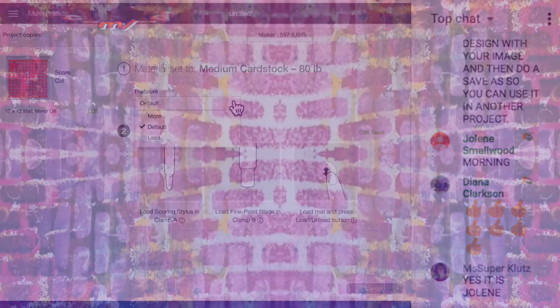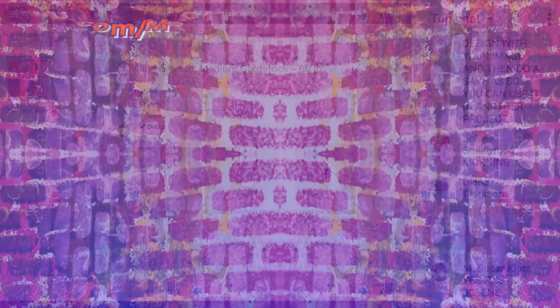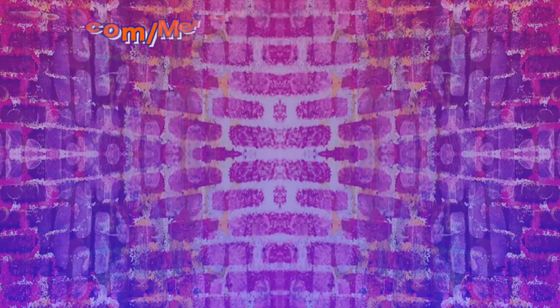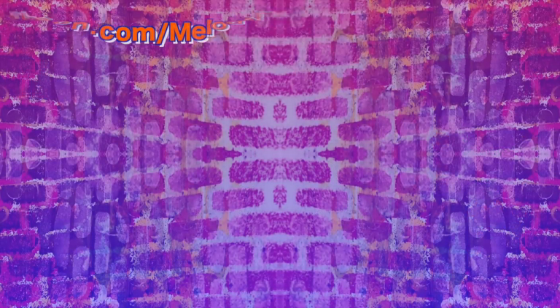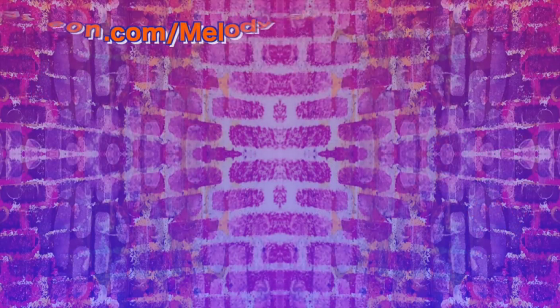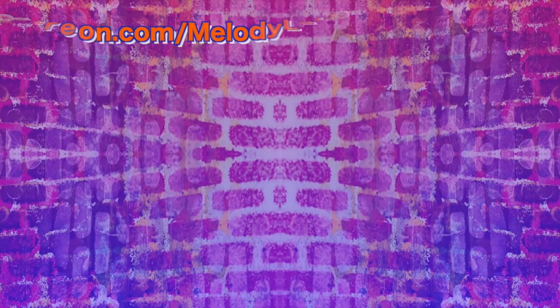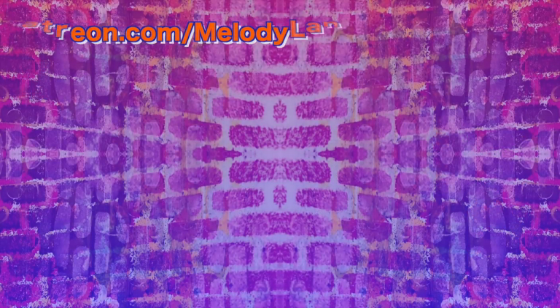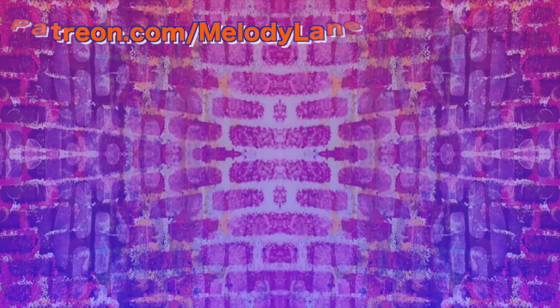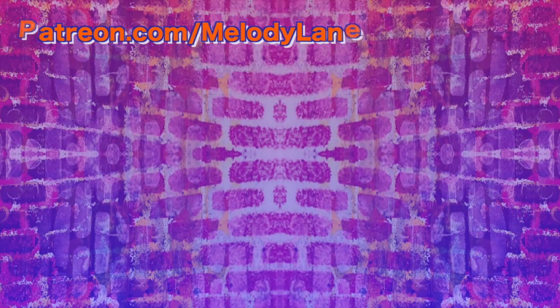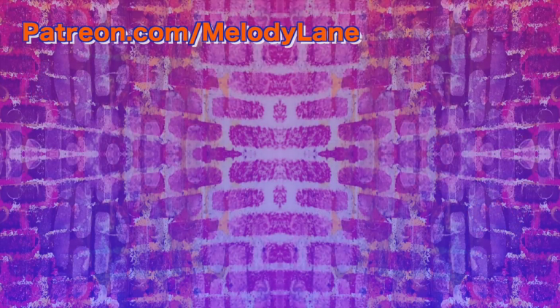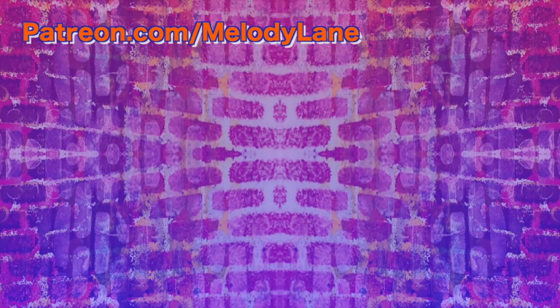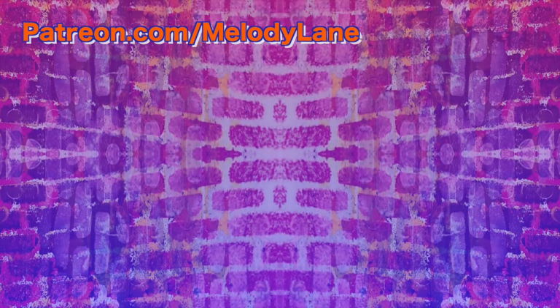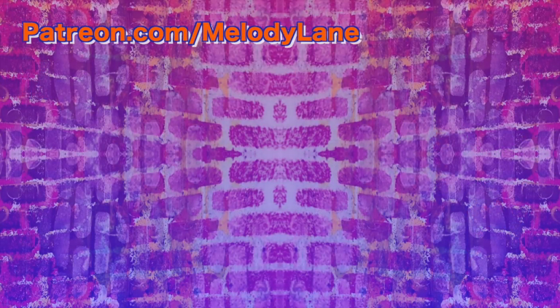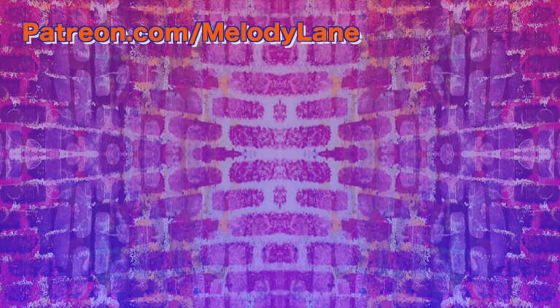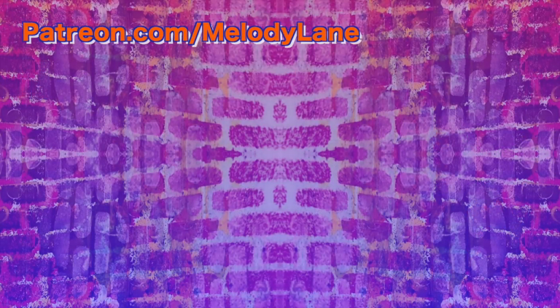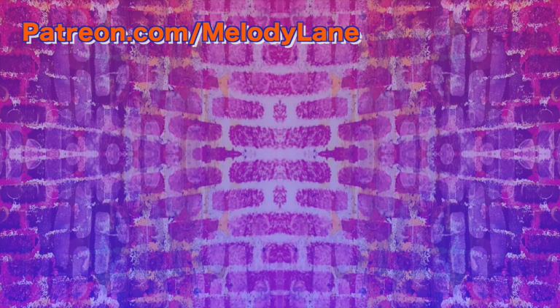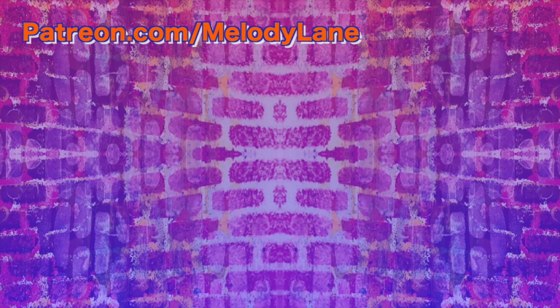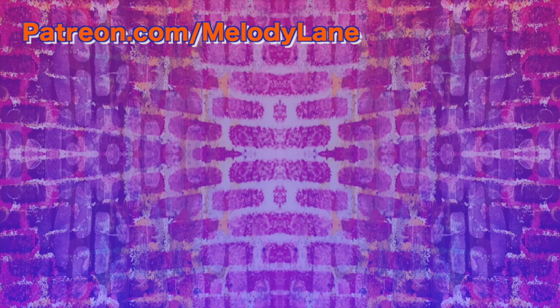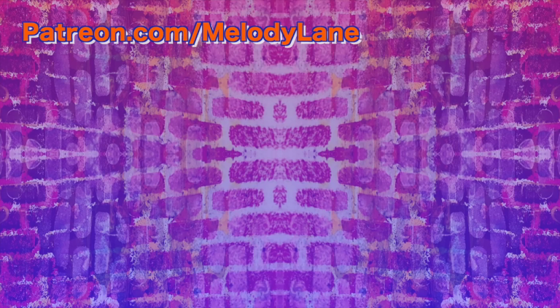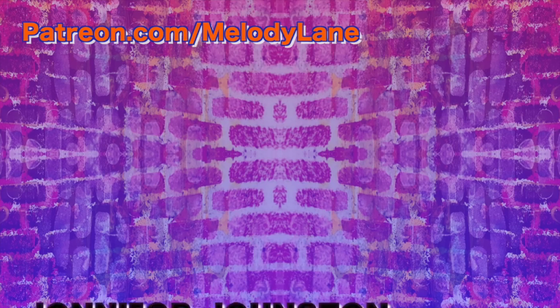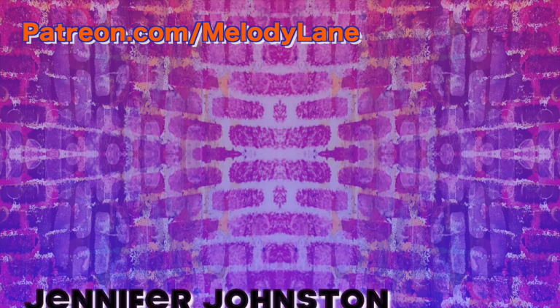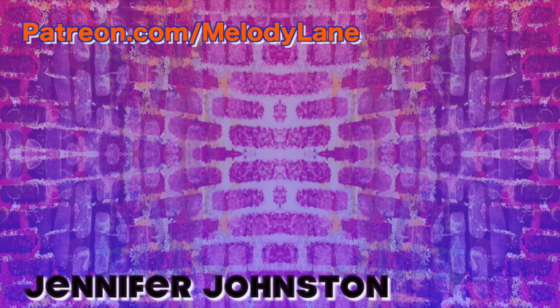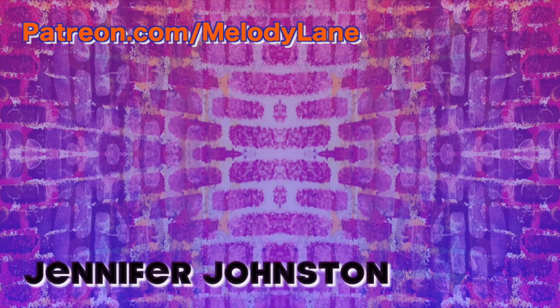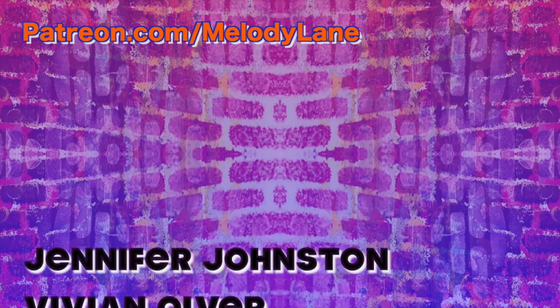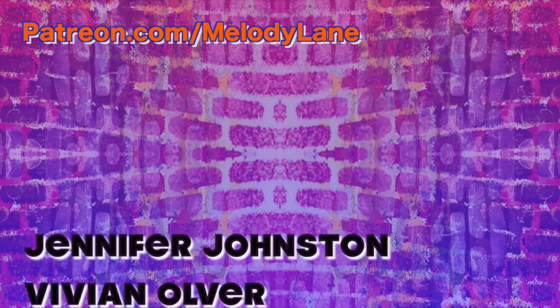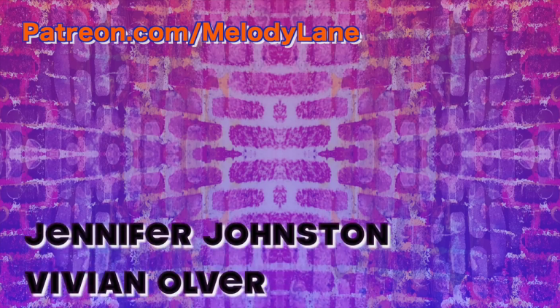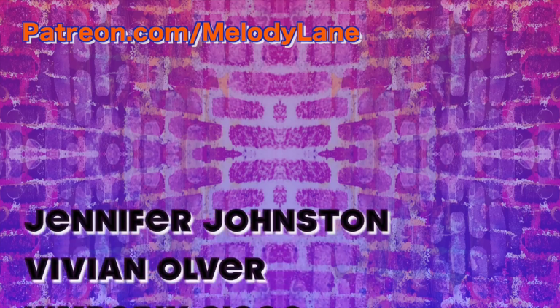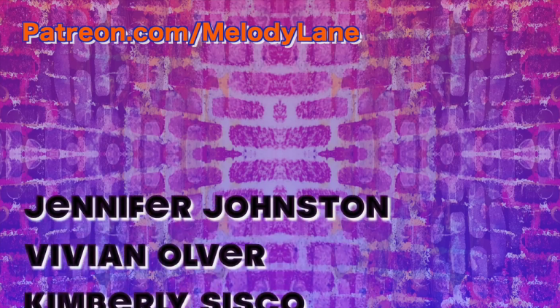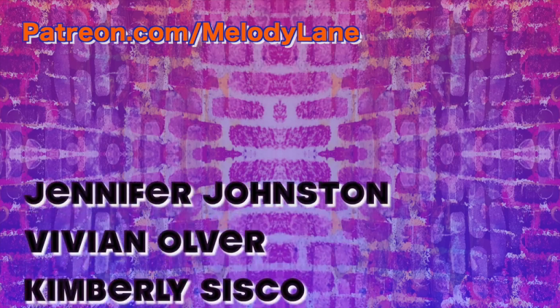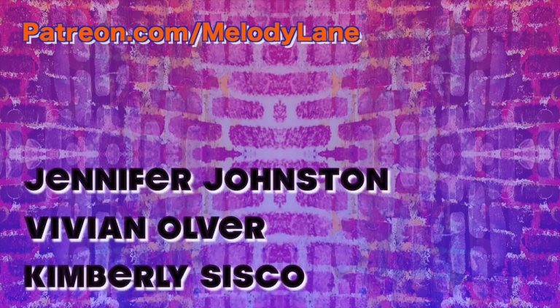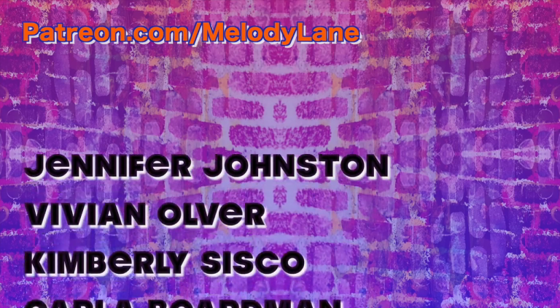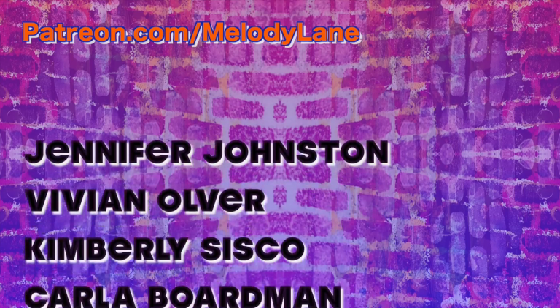Thank you everyone for watching, and here's a shout out to just a few of the people who support my channel on Patreon.